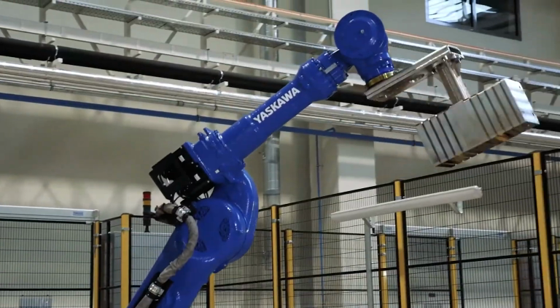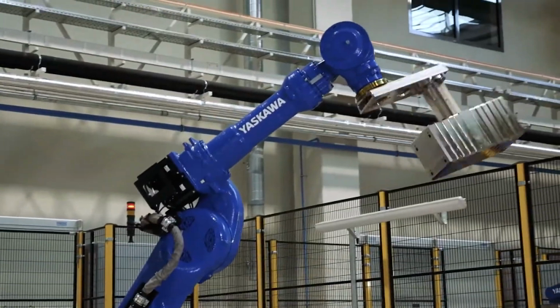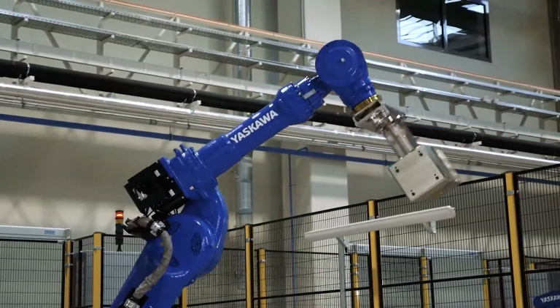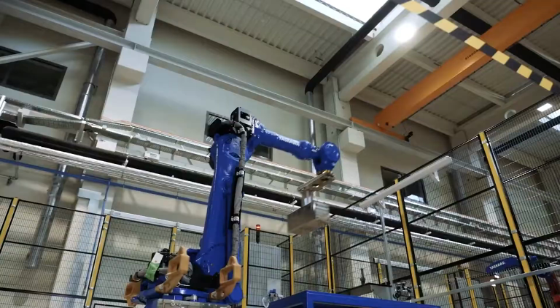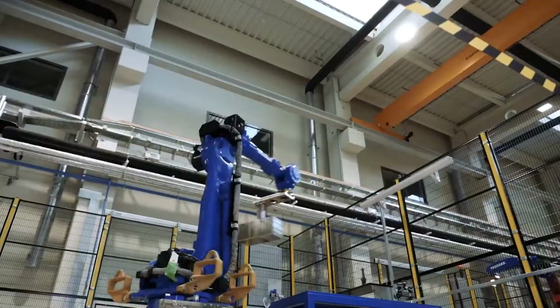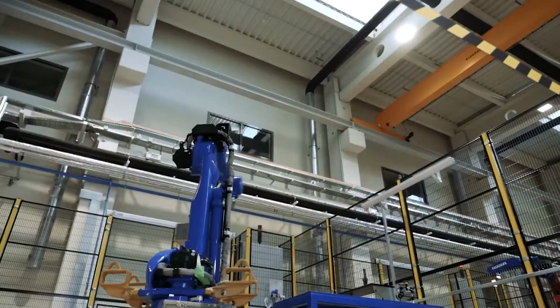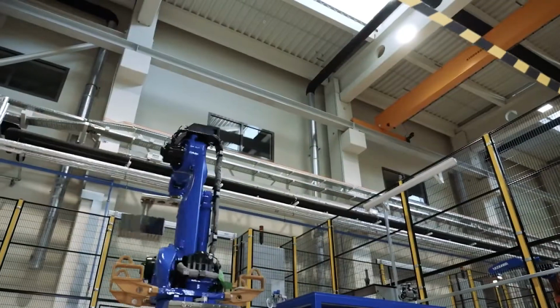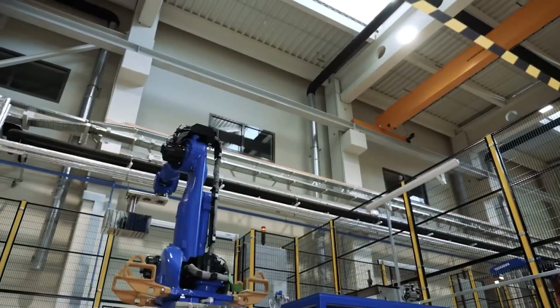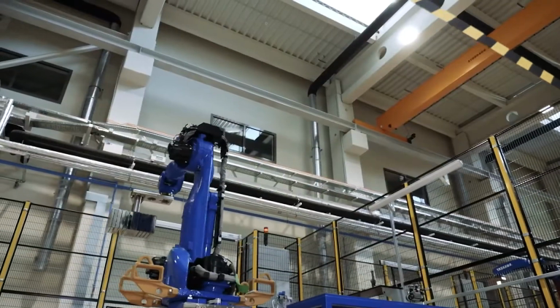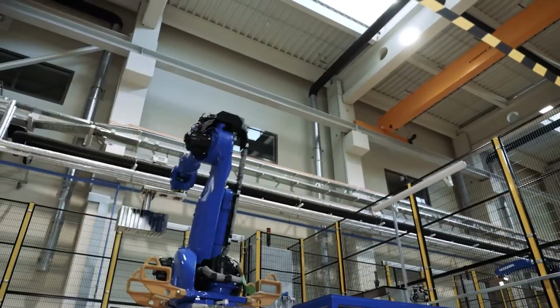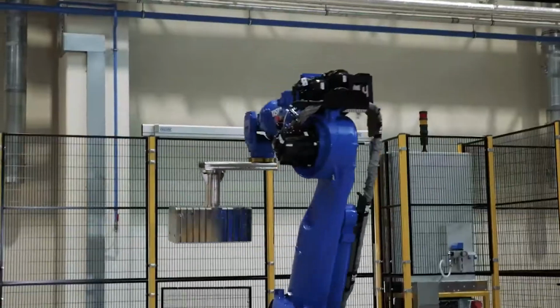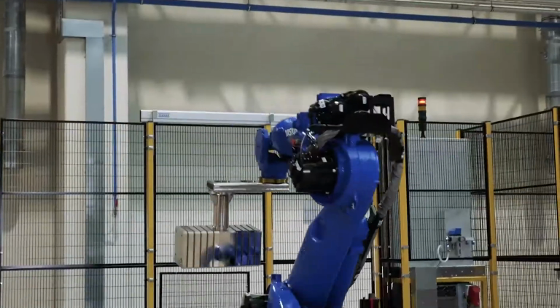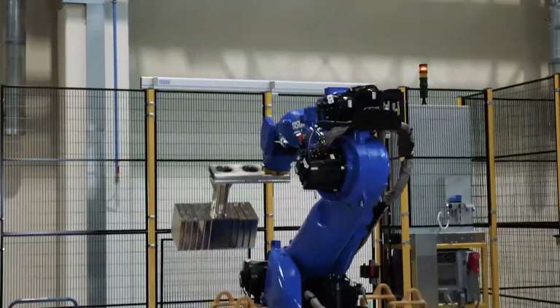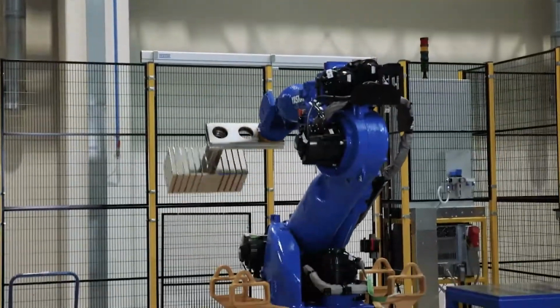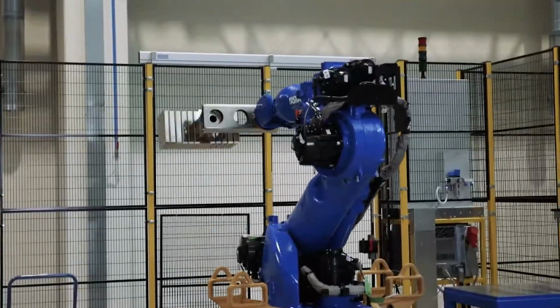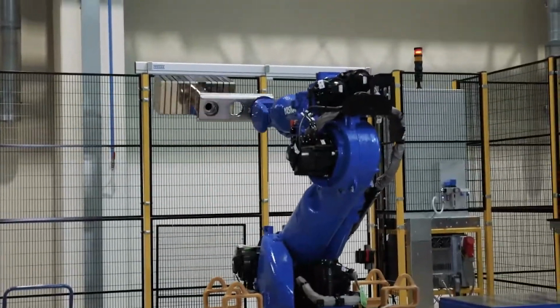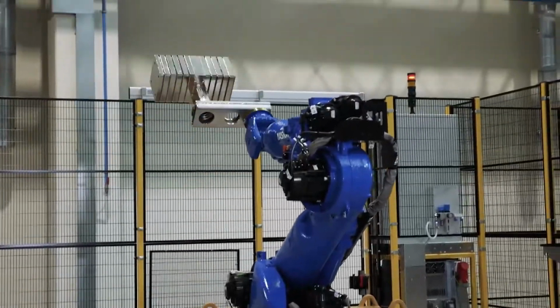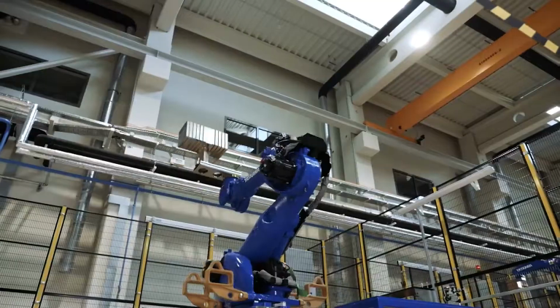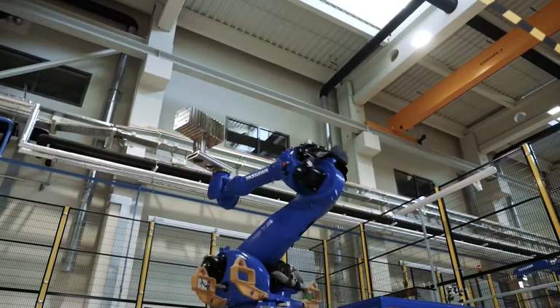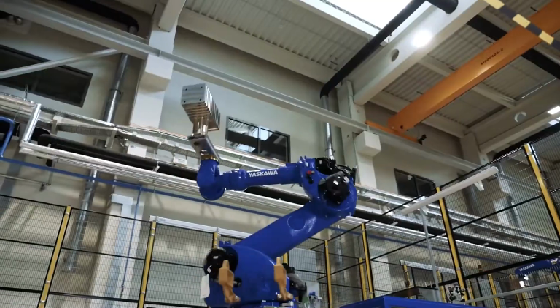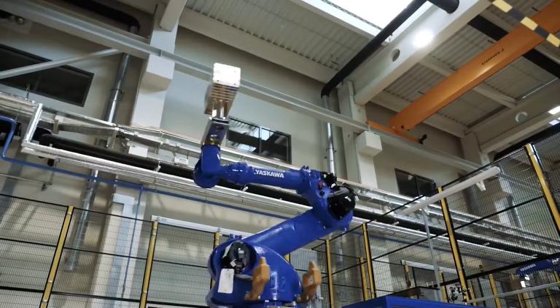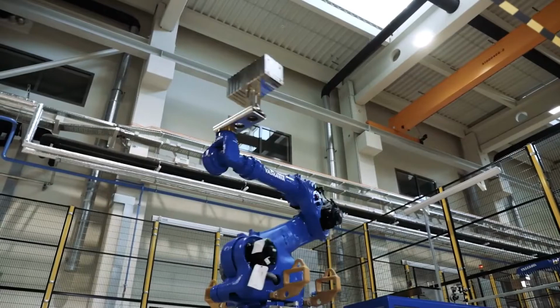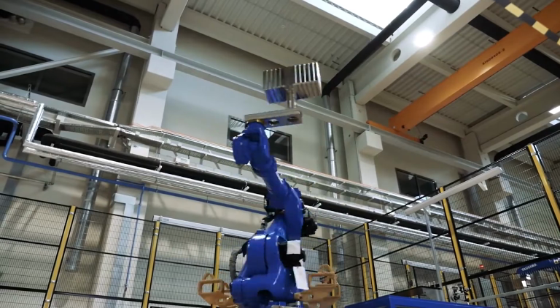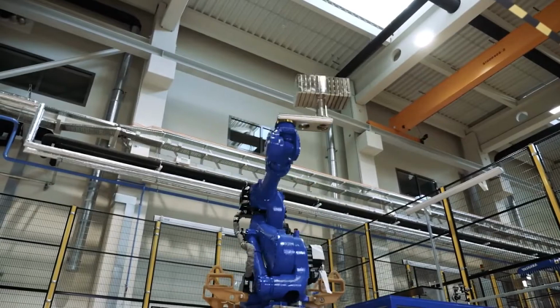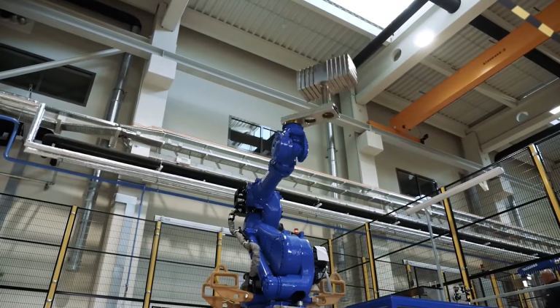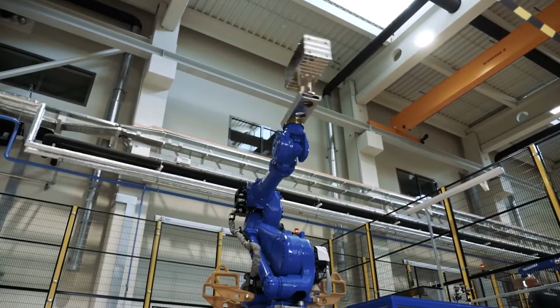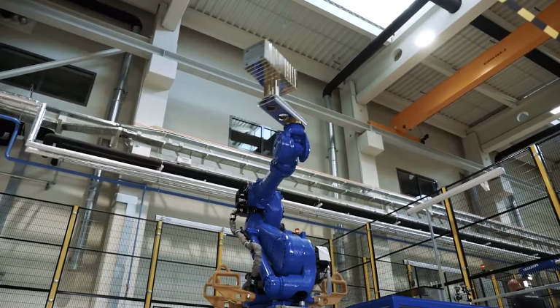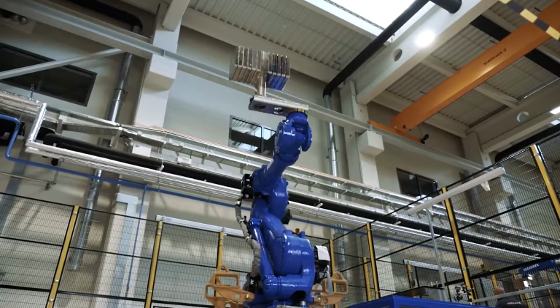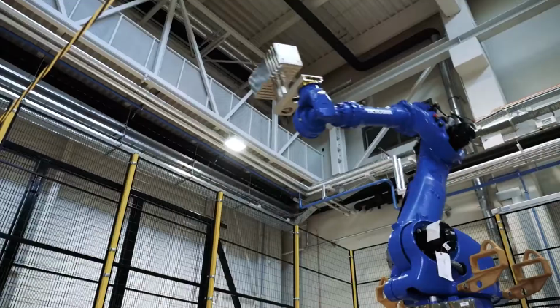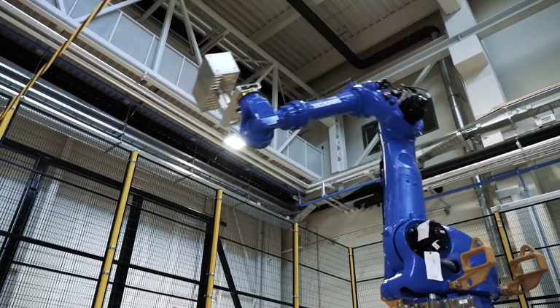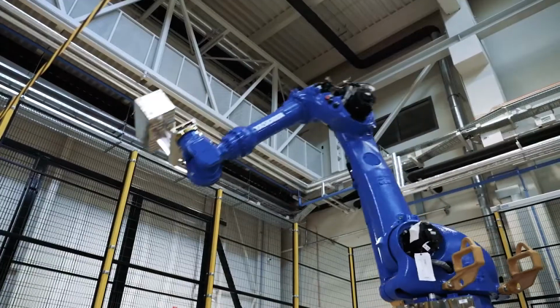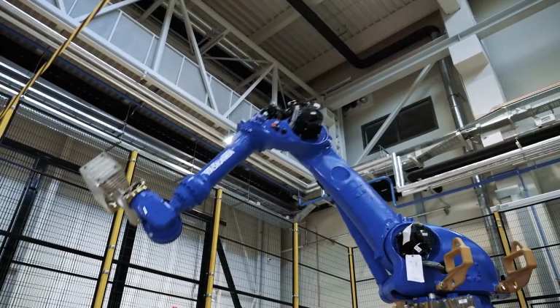To ensure high-quality products and to satisfy our customer needs, we test every single robot before it leaves the factory.